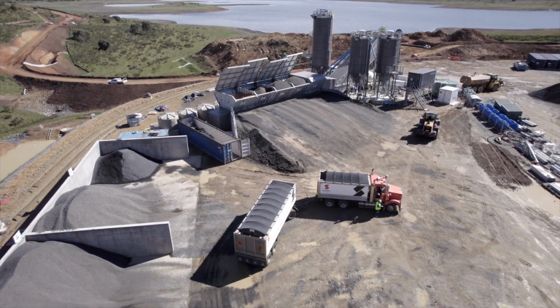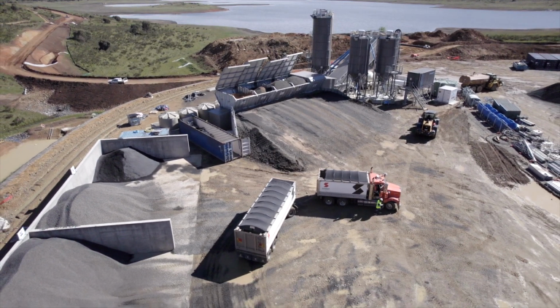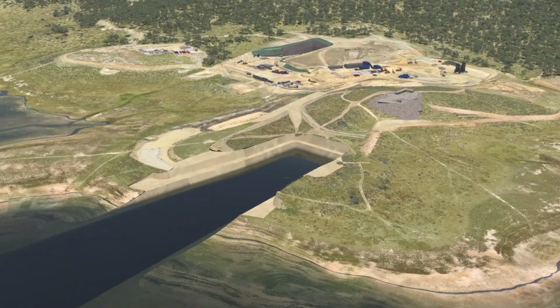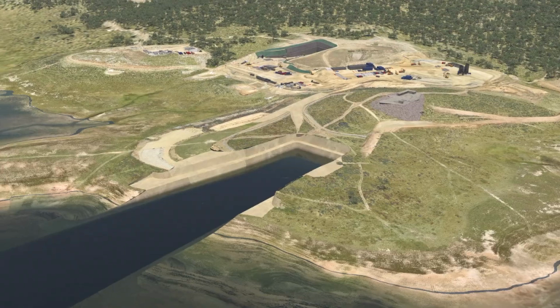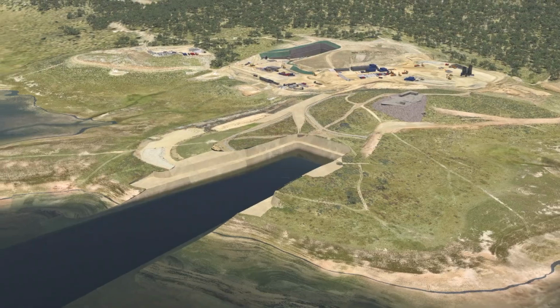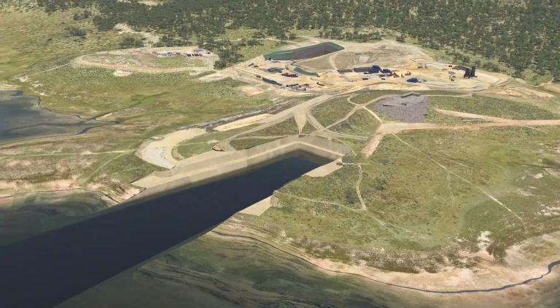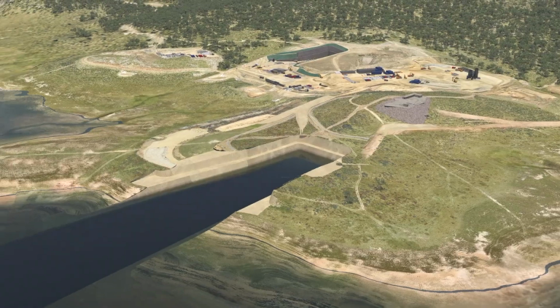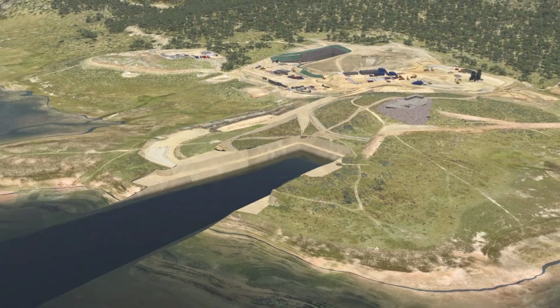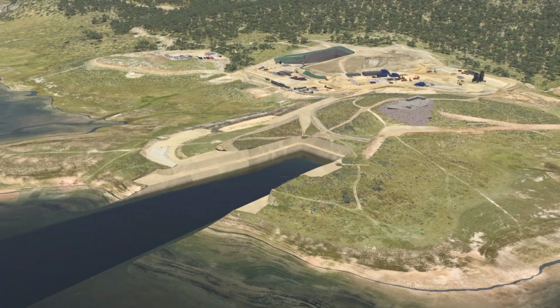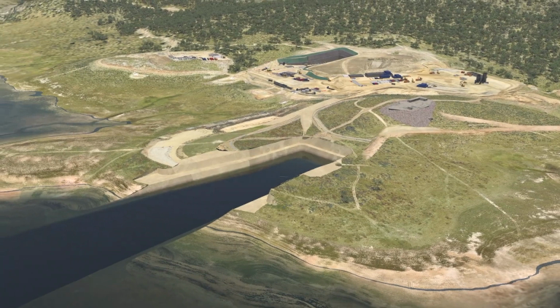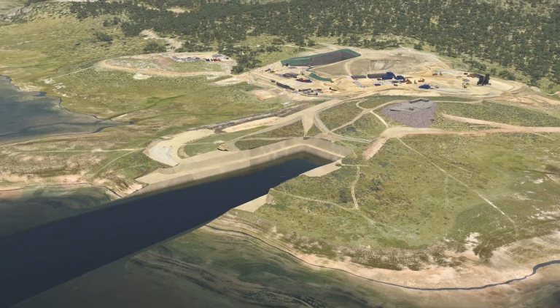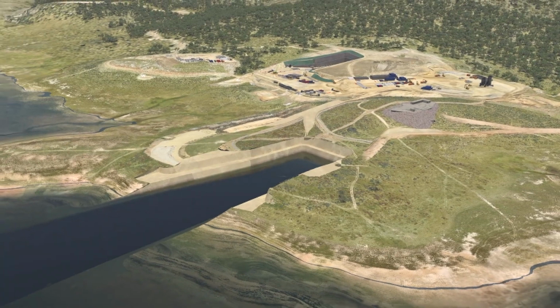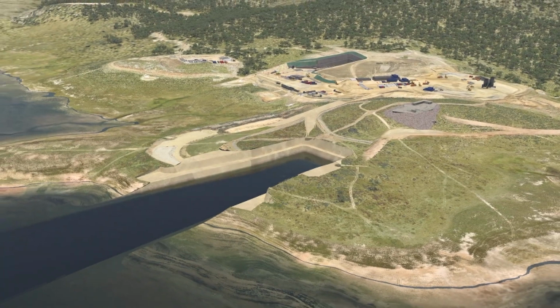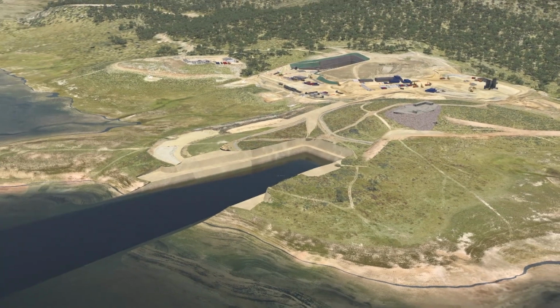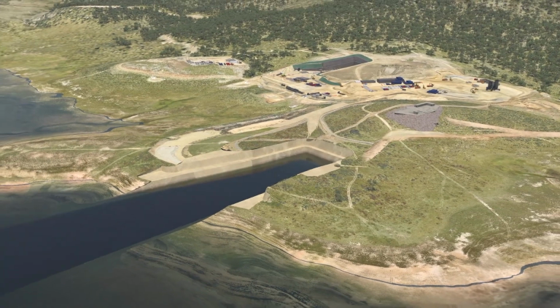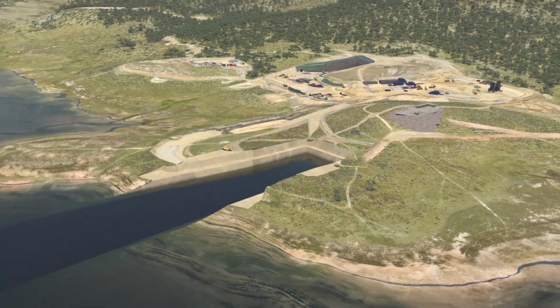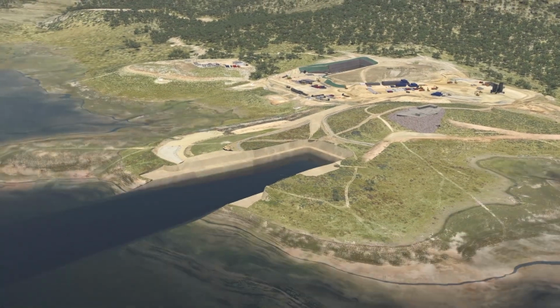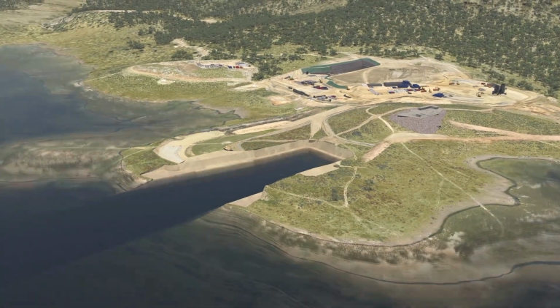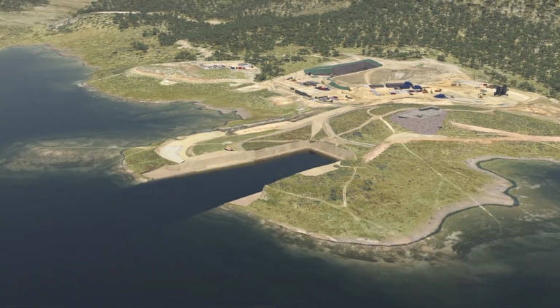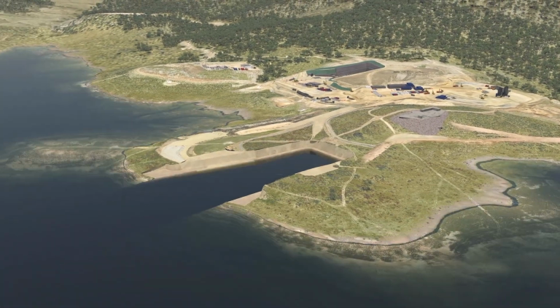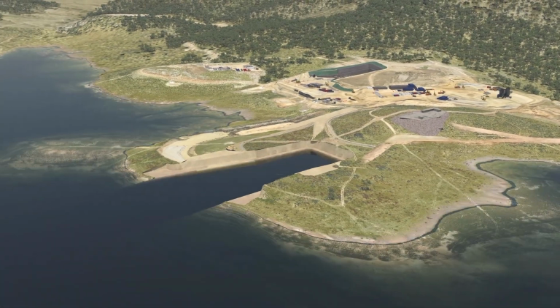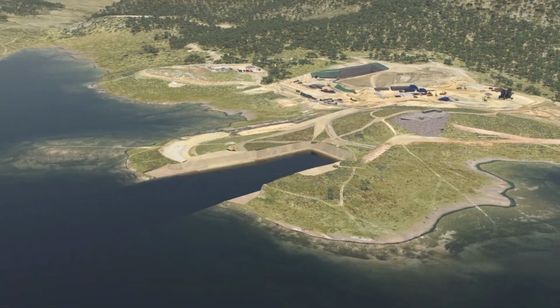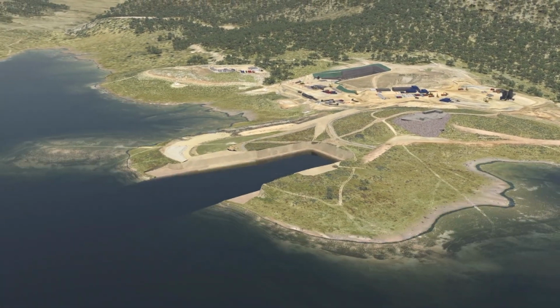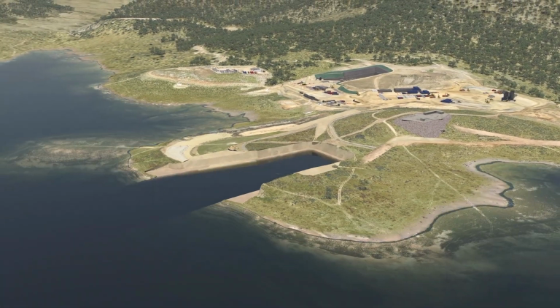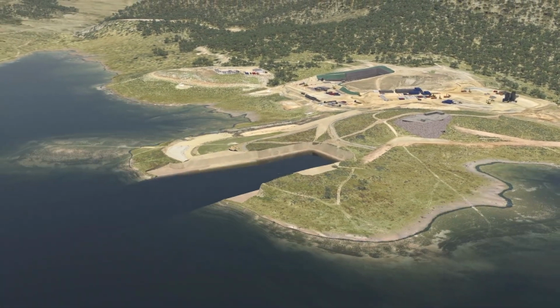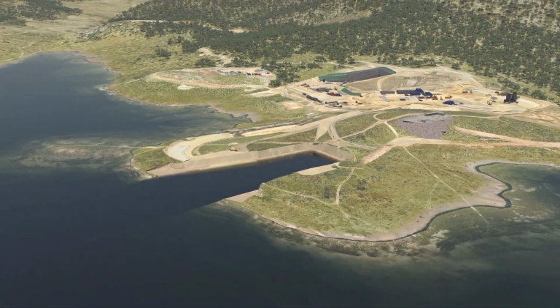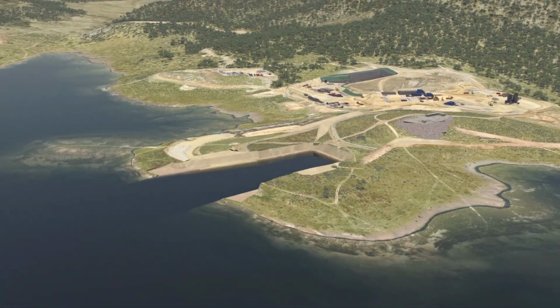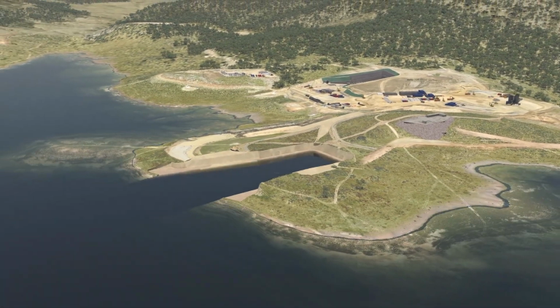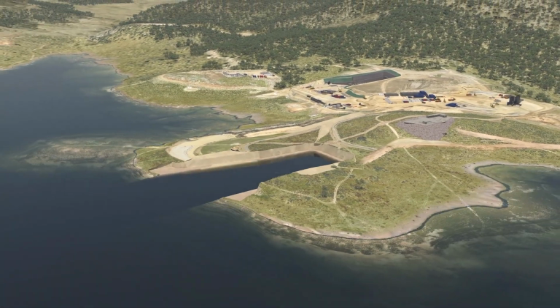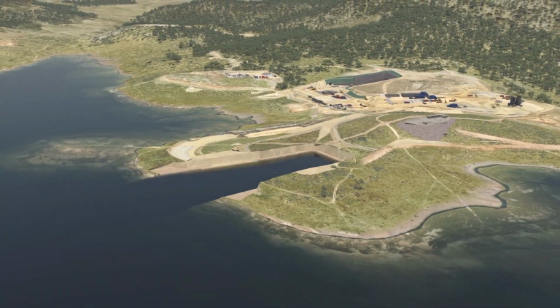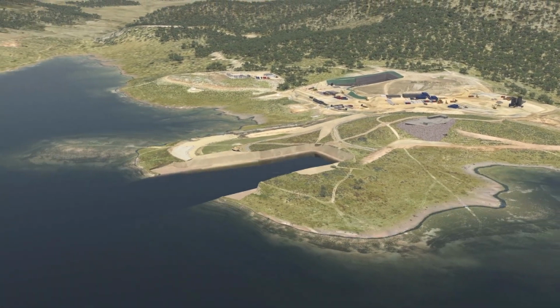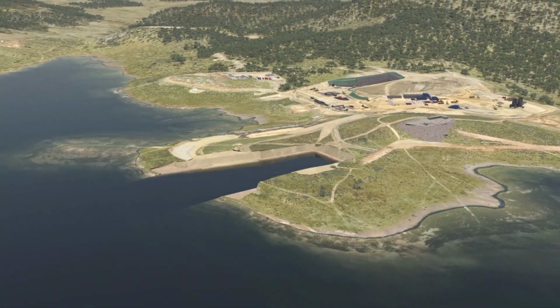Once Snowy 2.0 is operational, most of the intake will be hidden under the water.